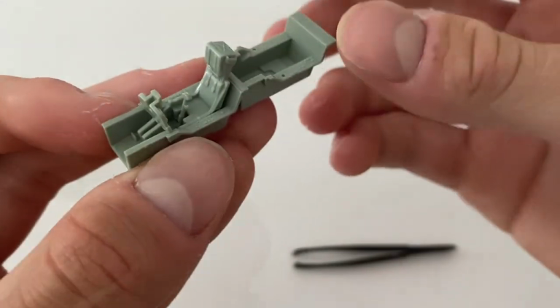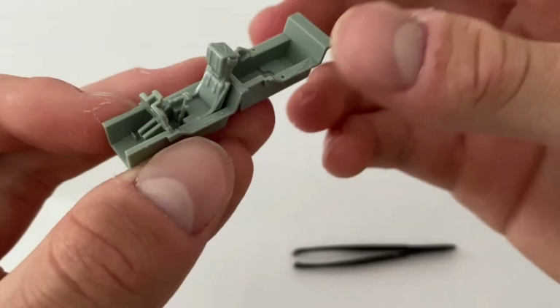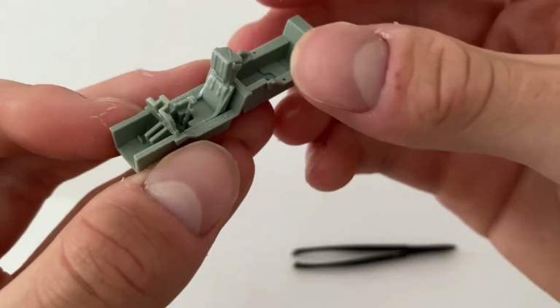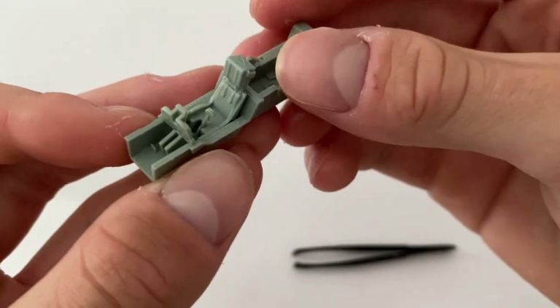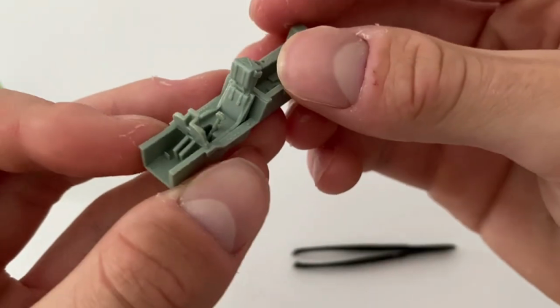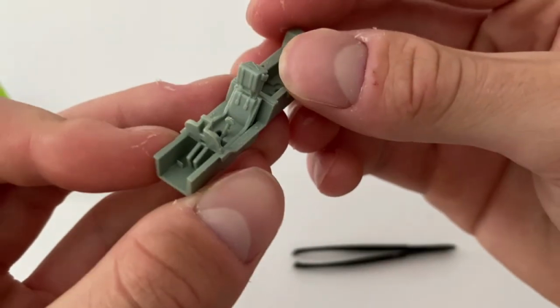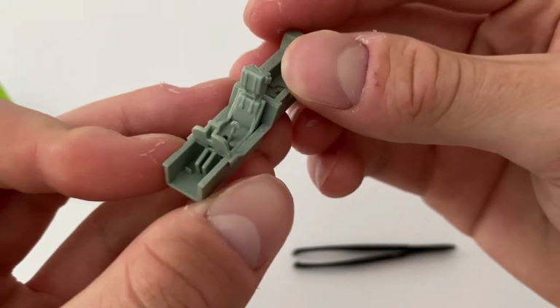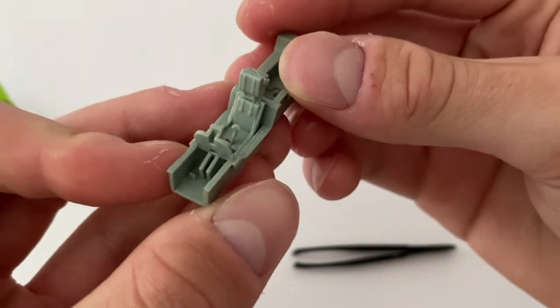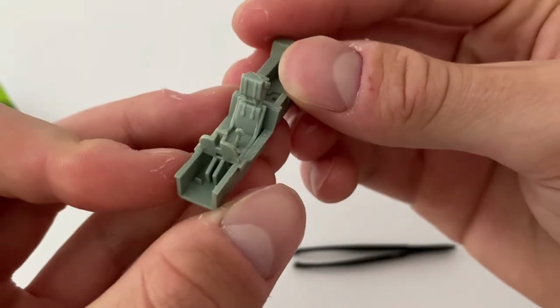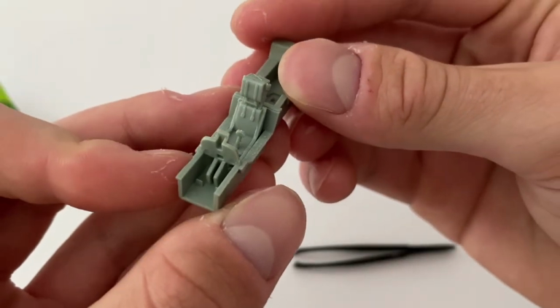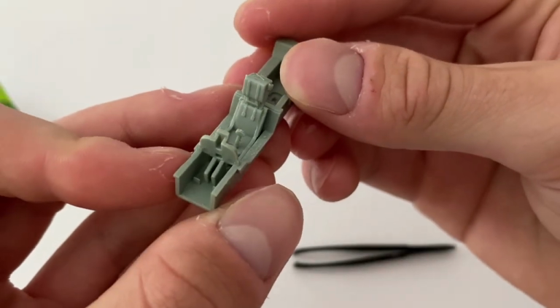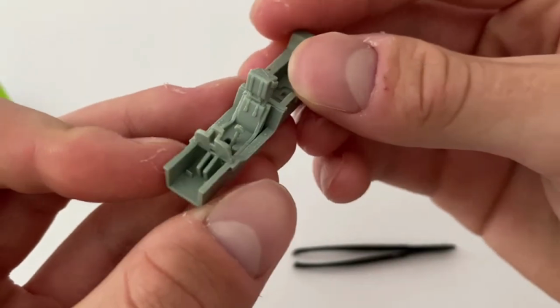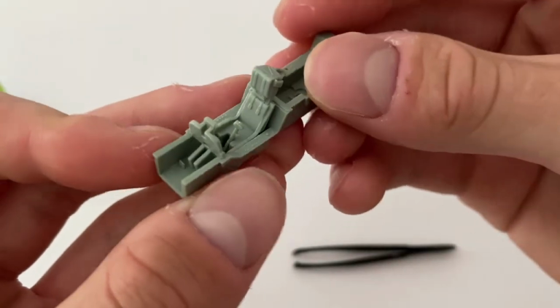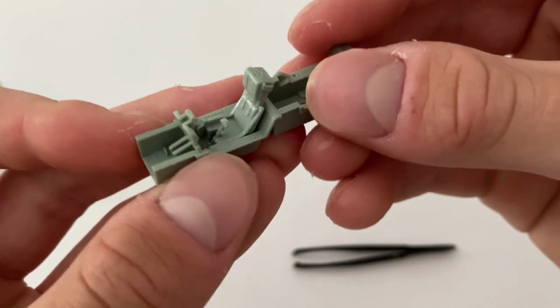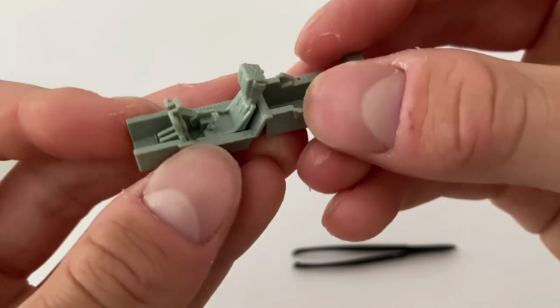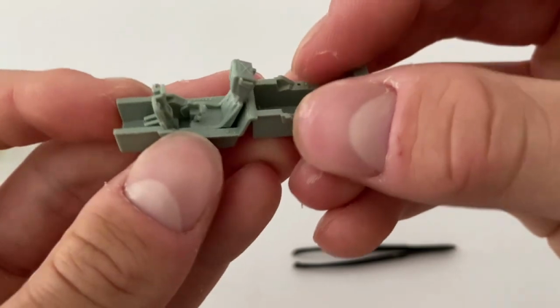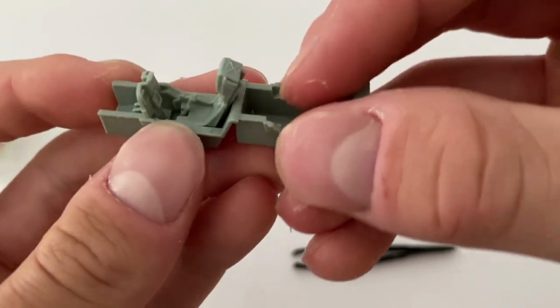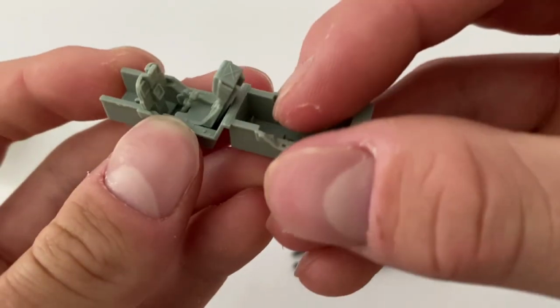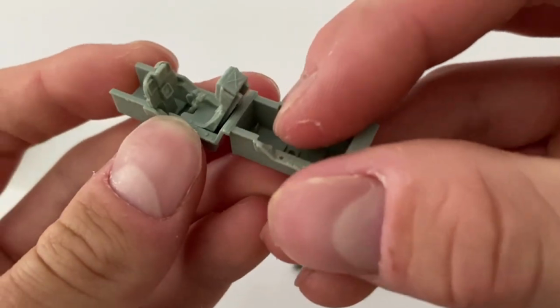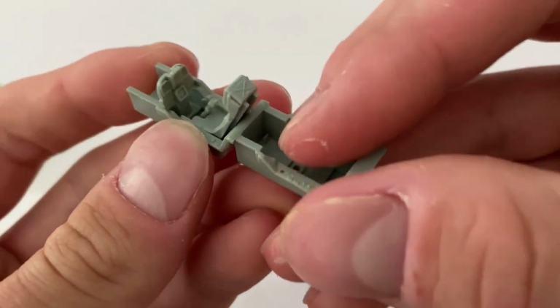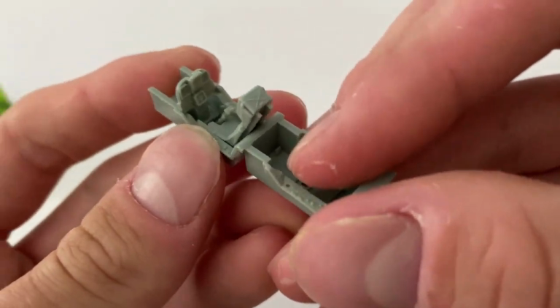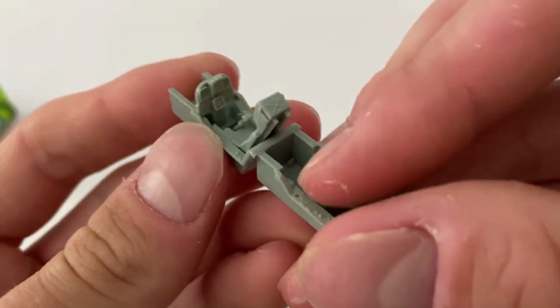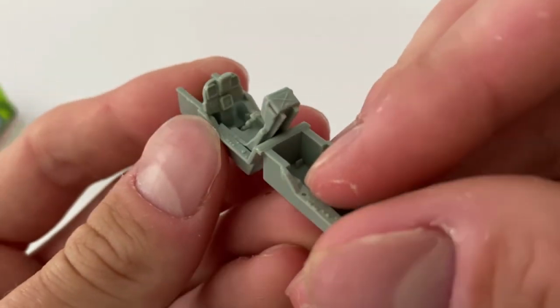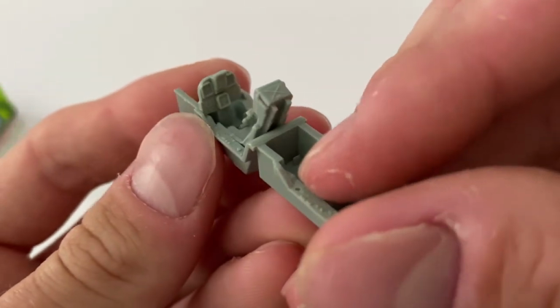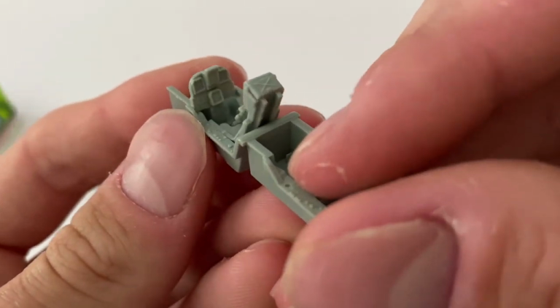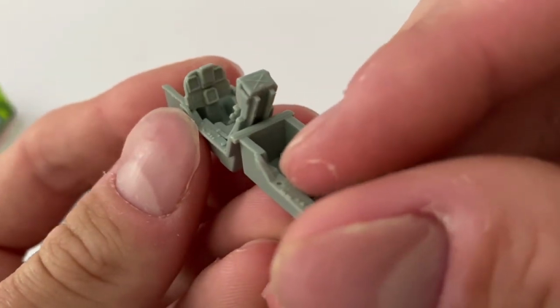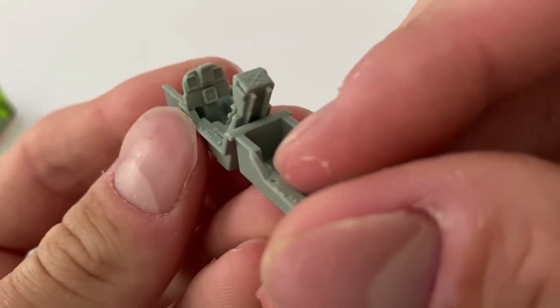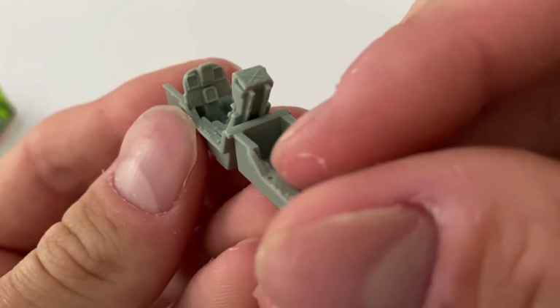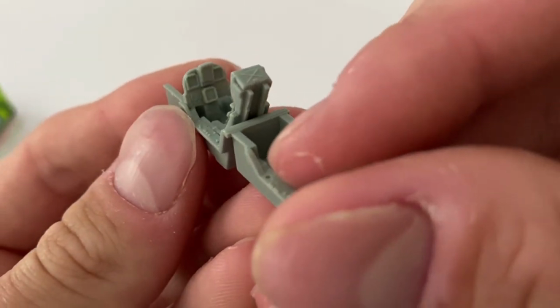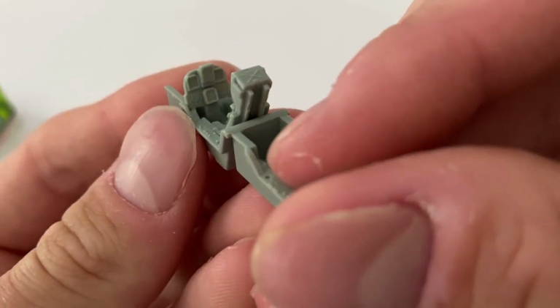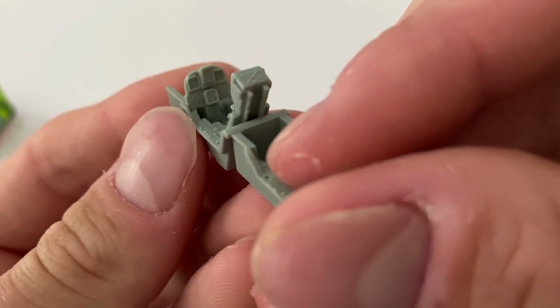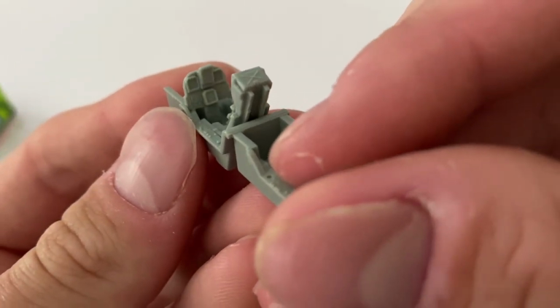Overall it was a quick and easy build process, only taking around 10 minutes to complete.